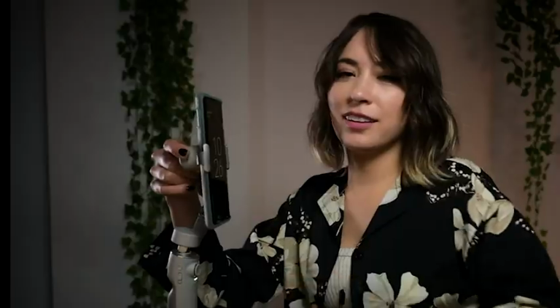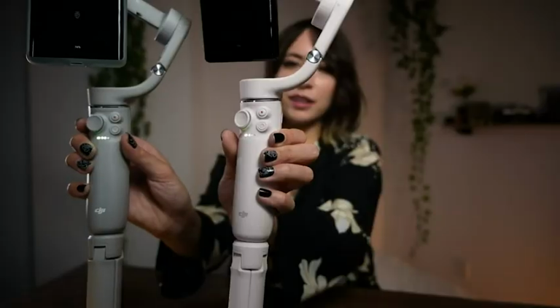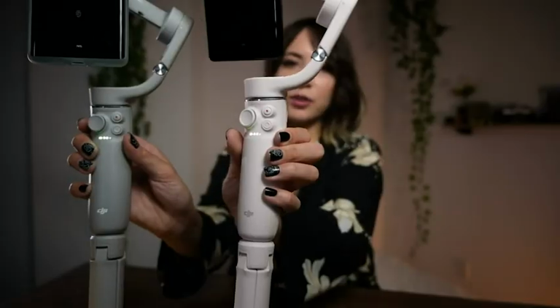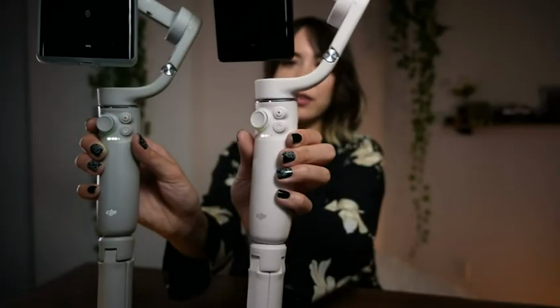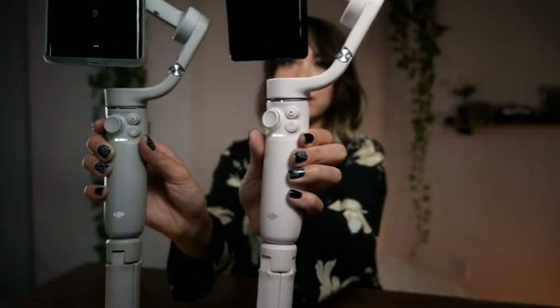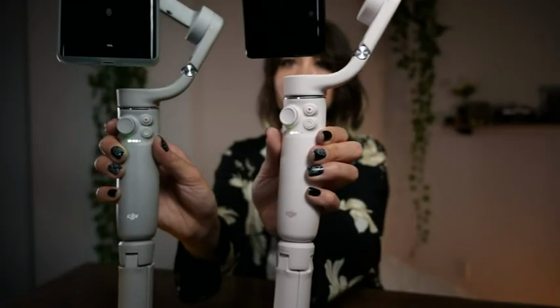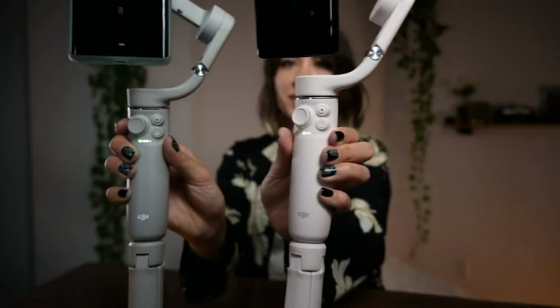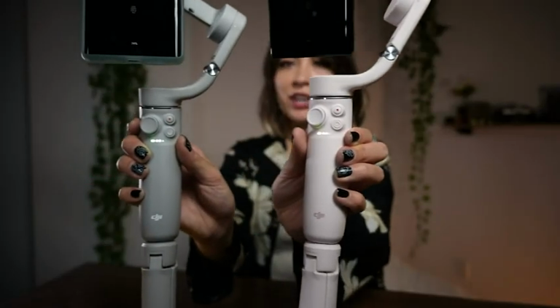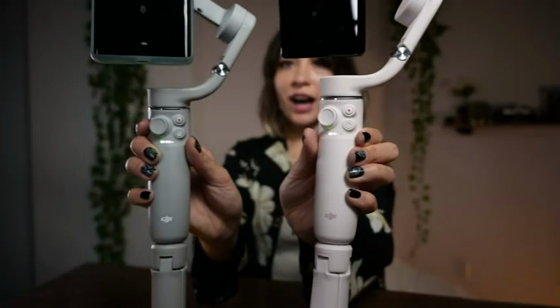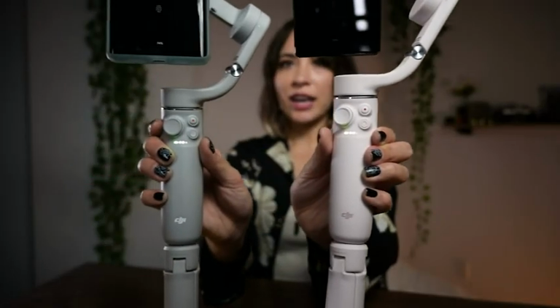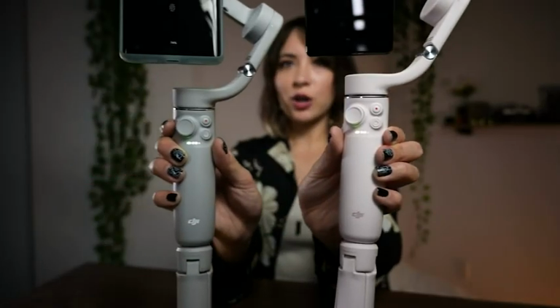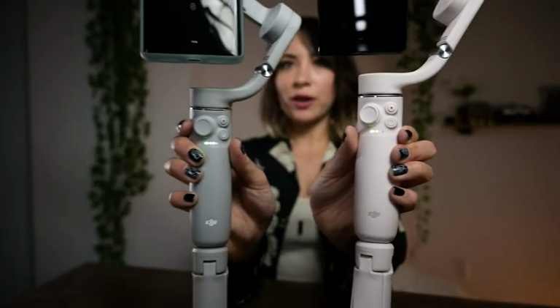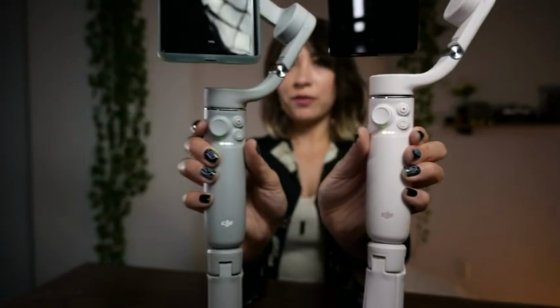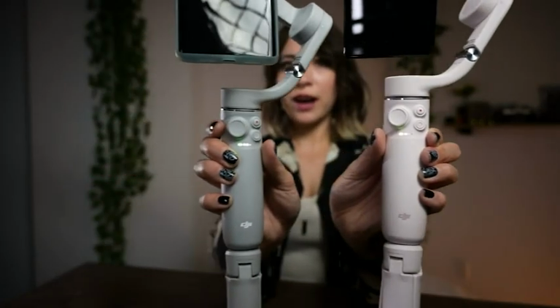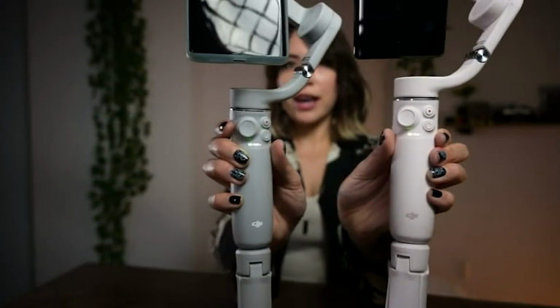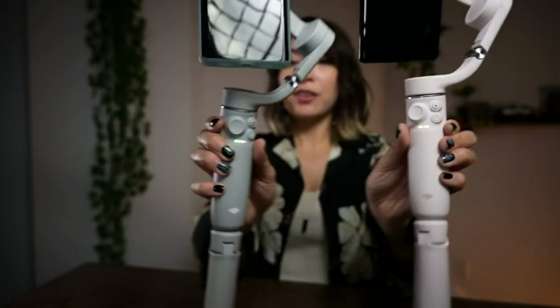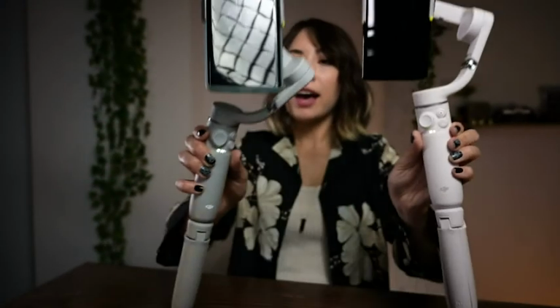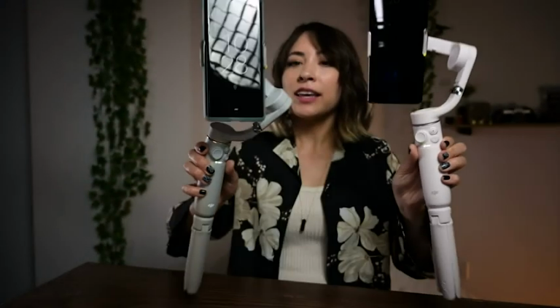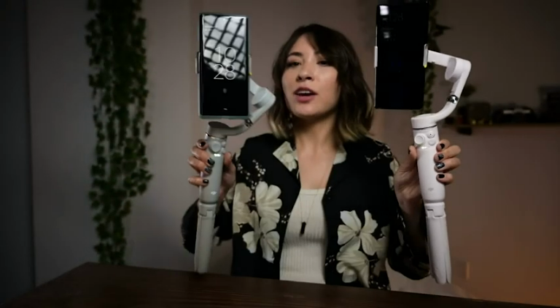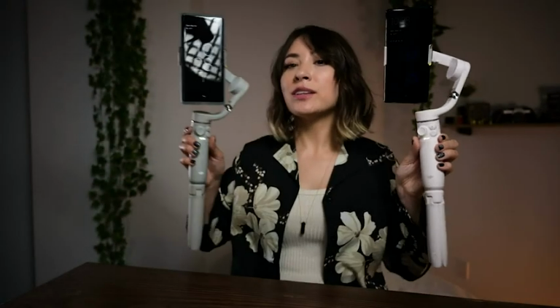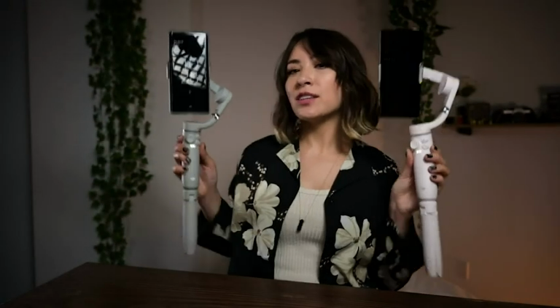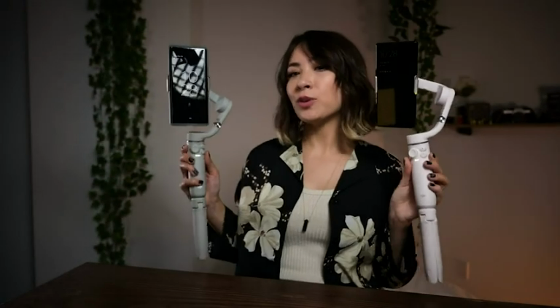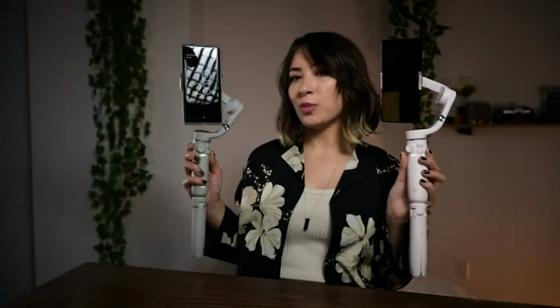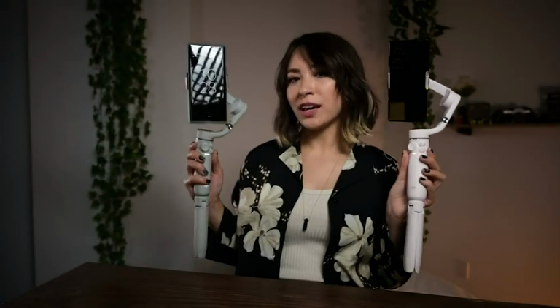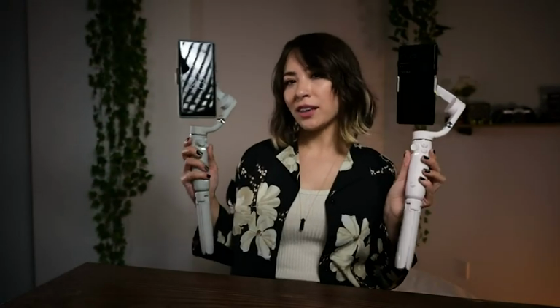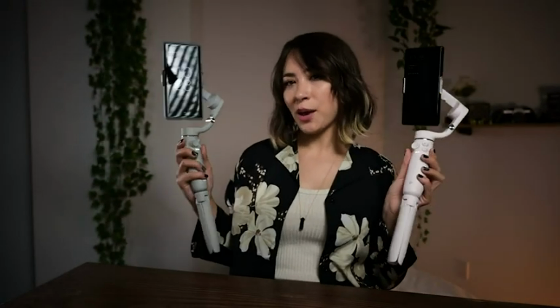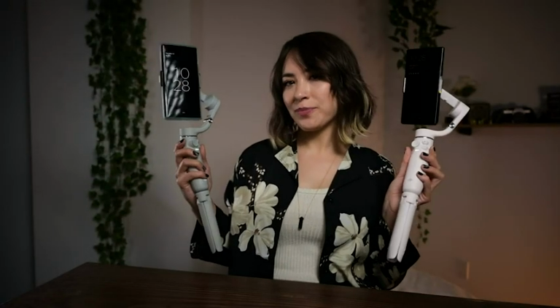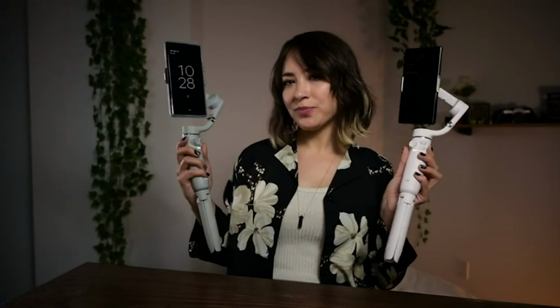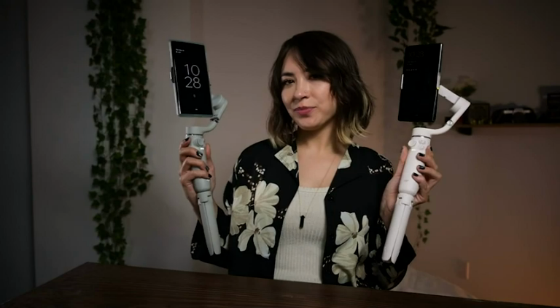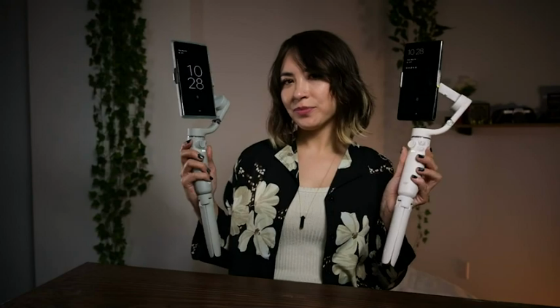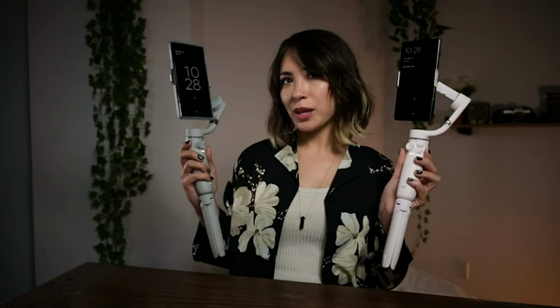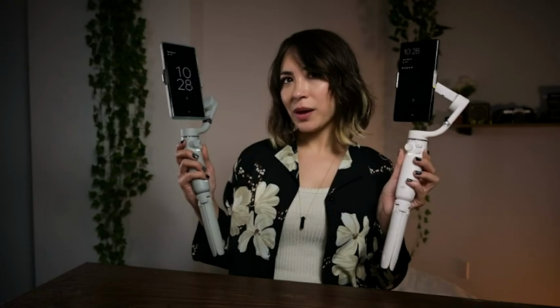There you have it. This is the DJI OM5. I can't wait to see what you make on them. Goodbye.